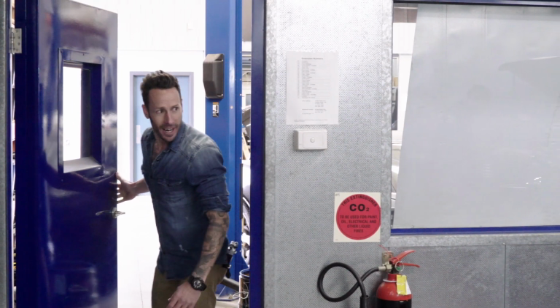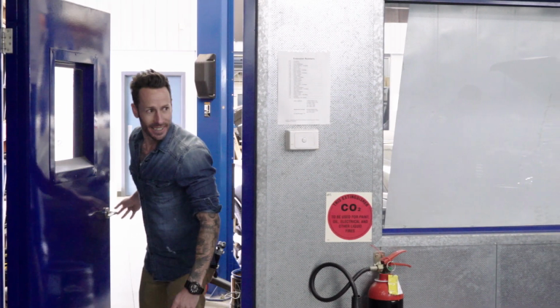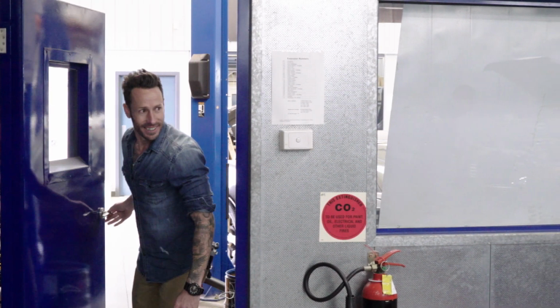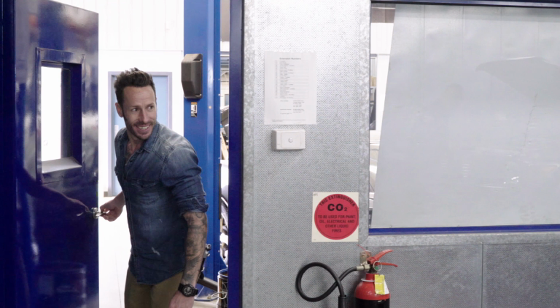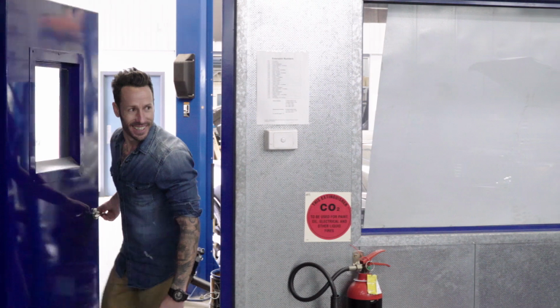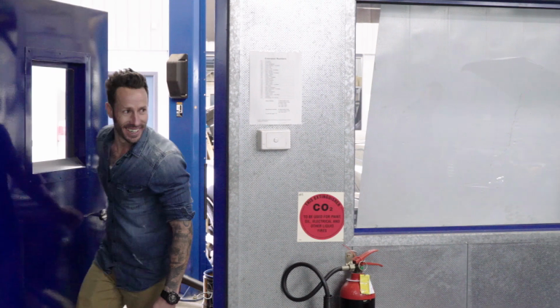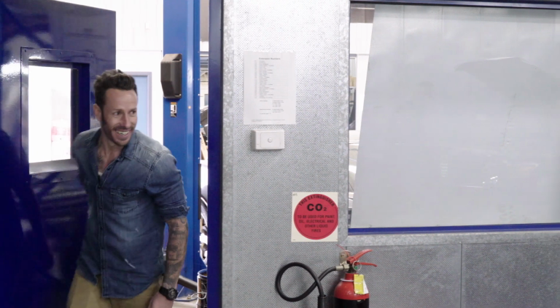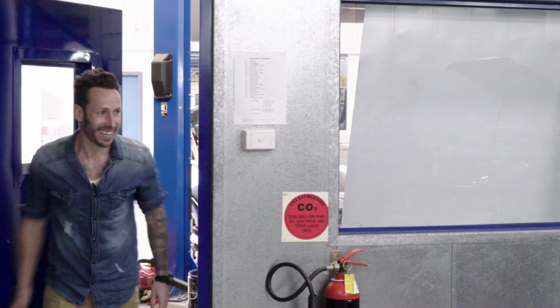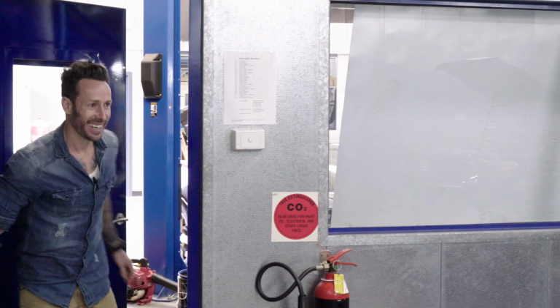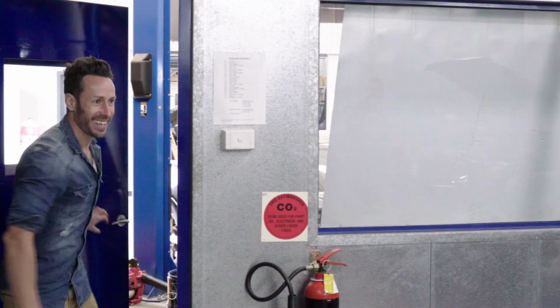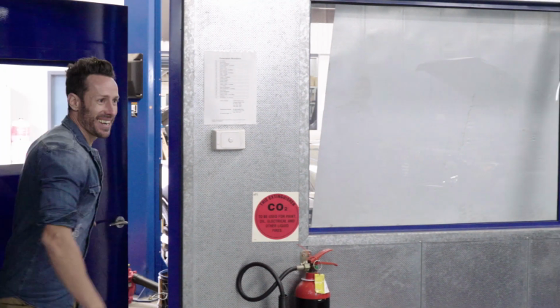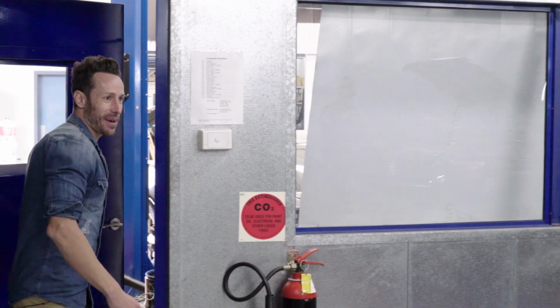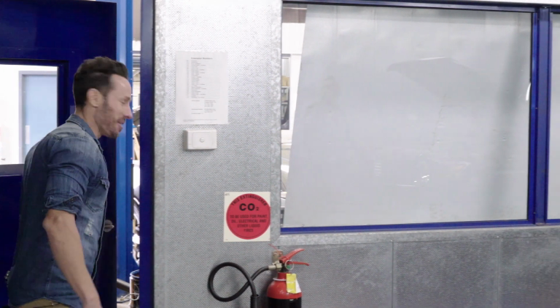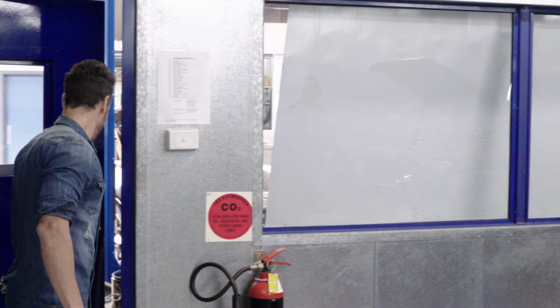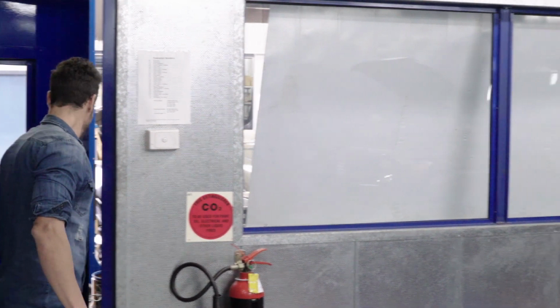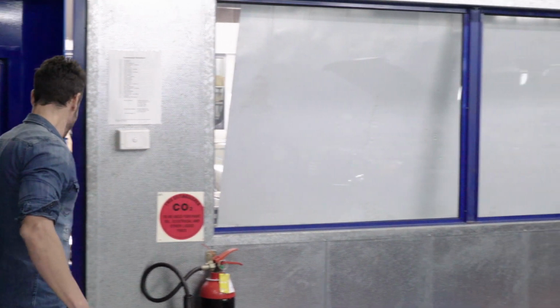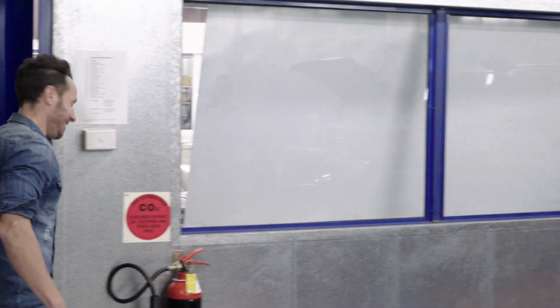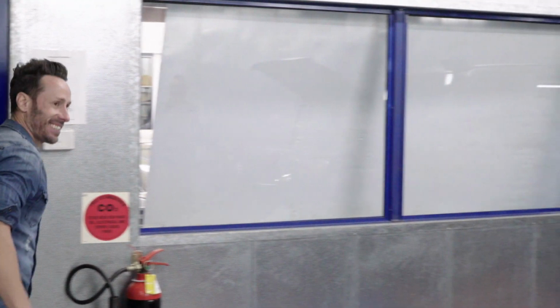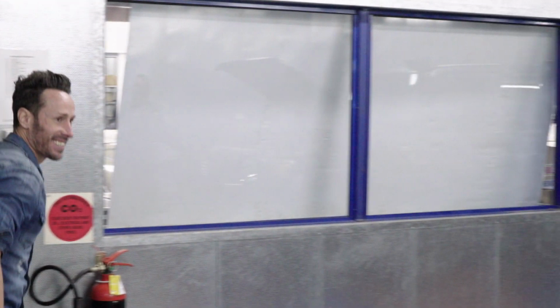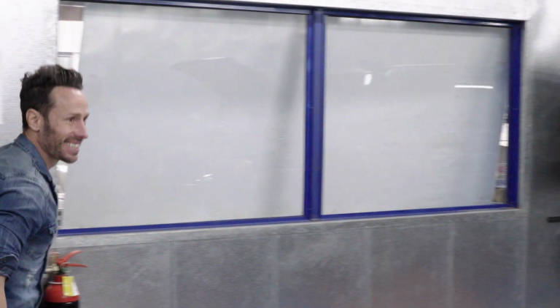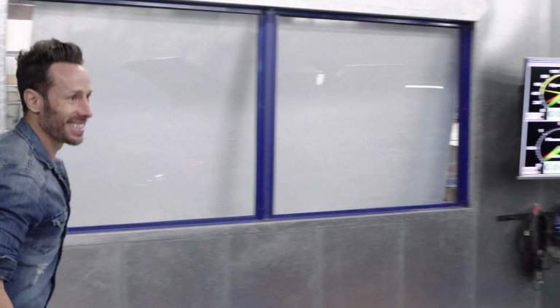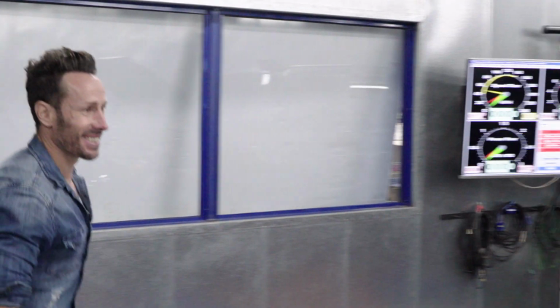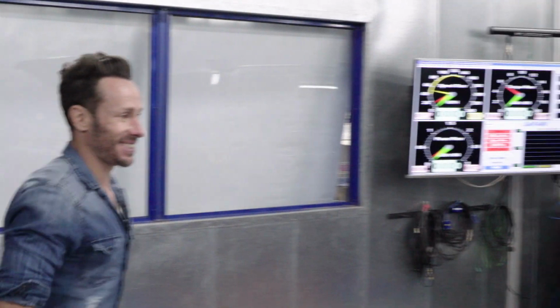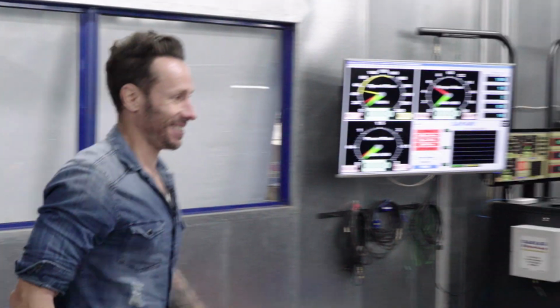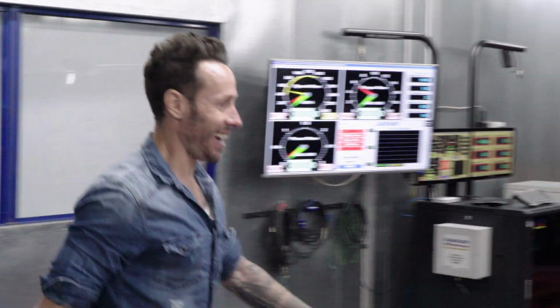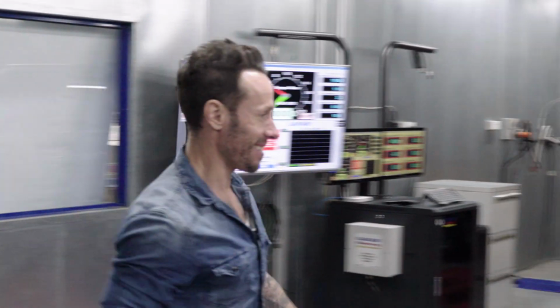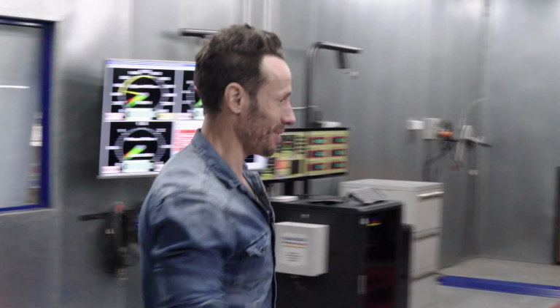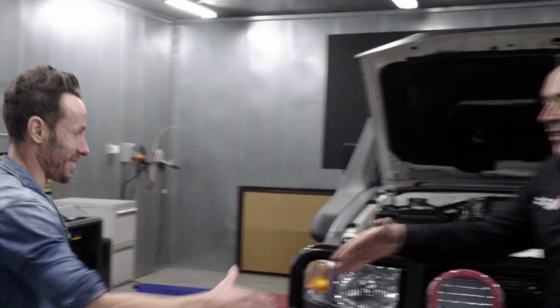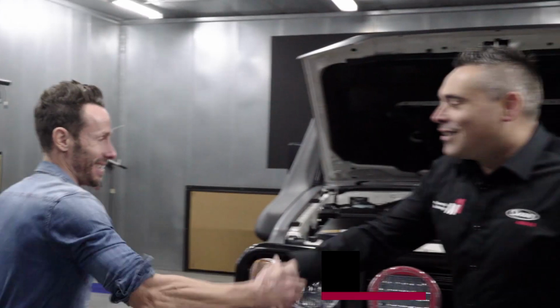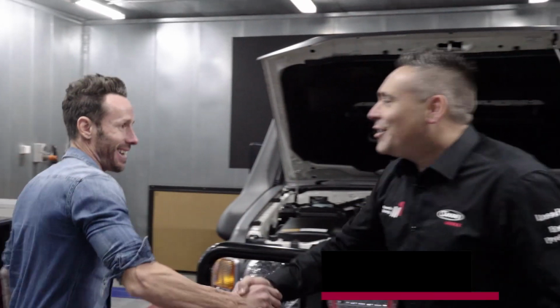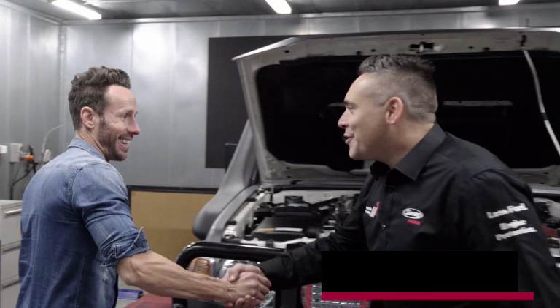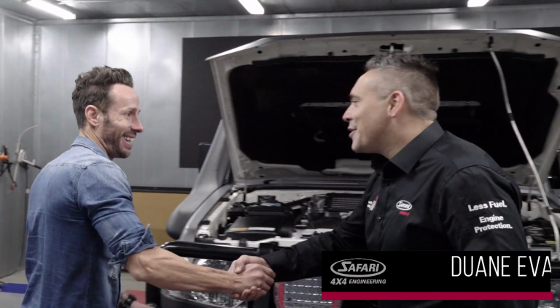Dwayne. Swifty. How are you, mate? Good, thank you. How are you? Great. Good to see you. You too.